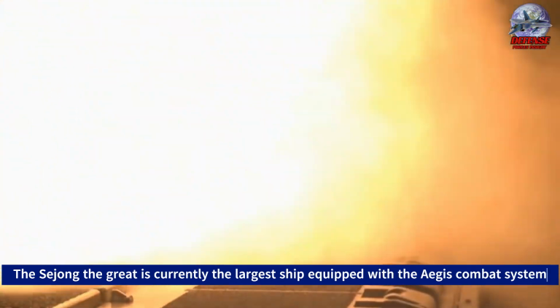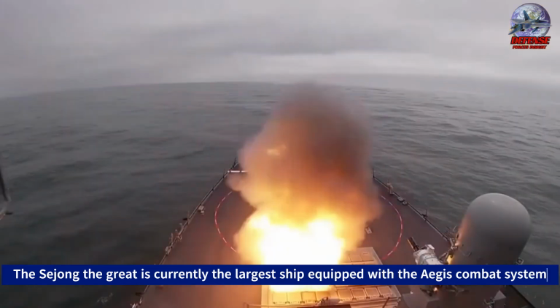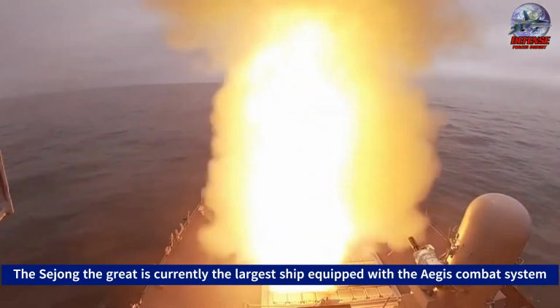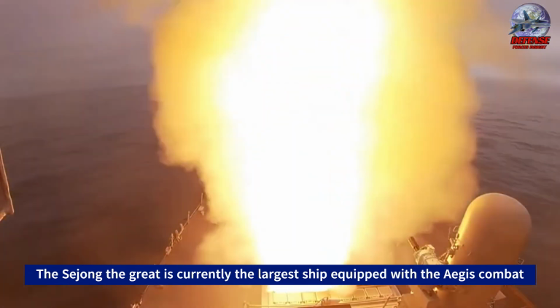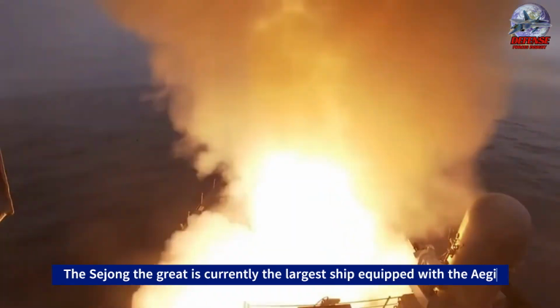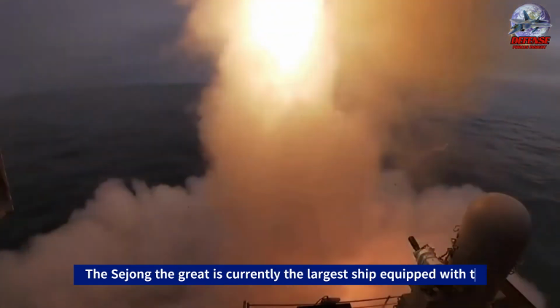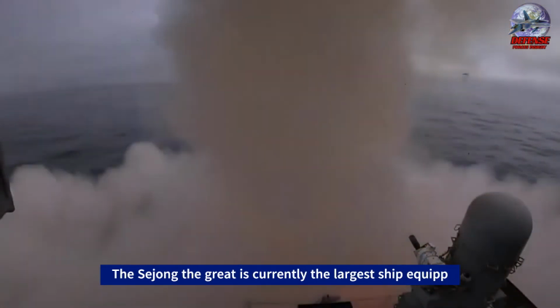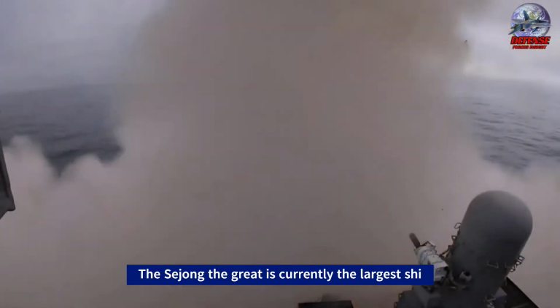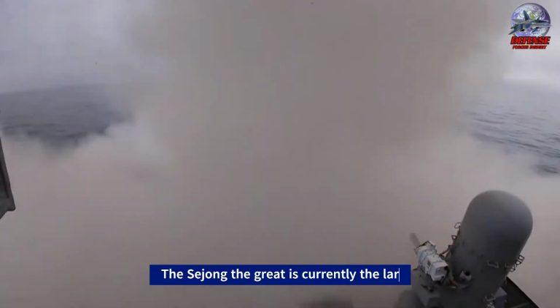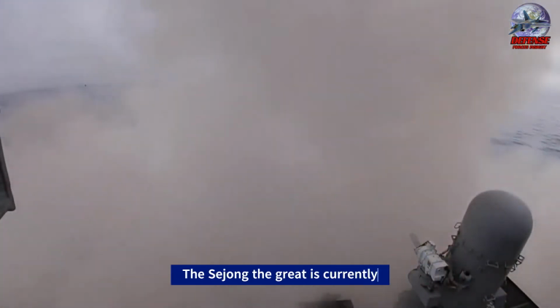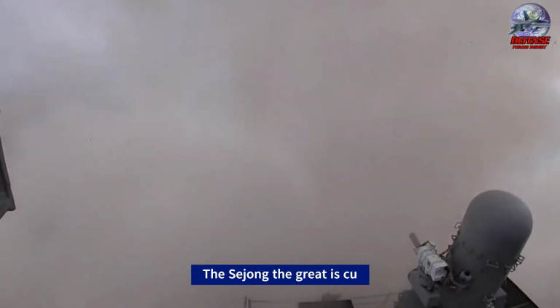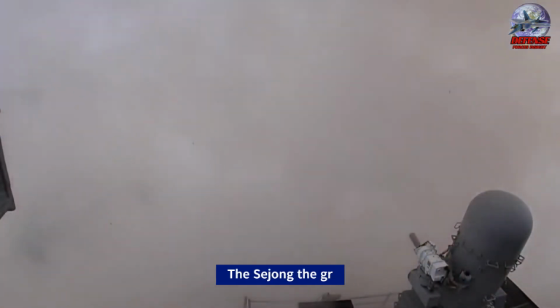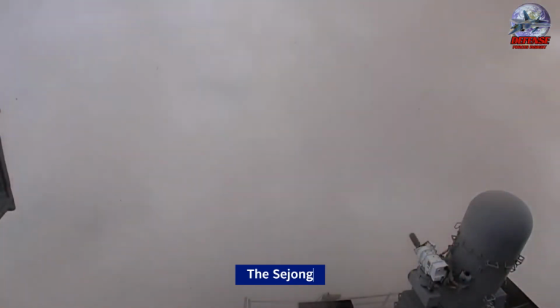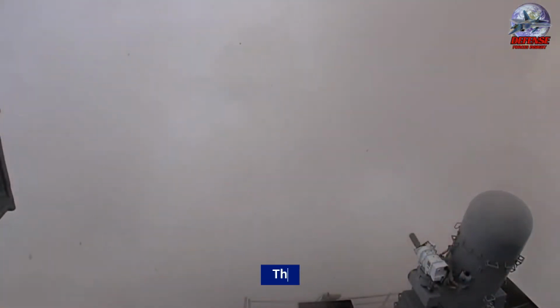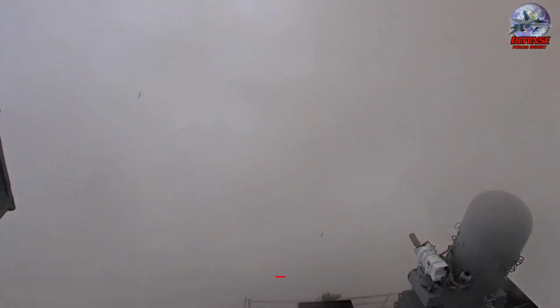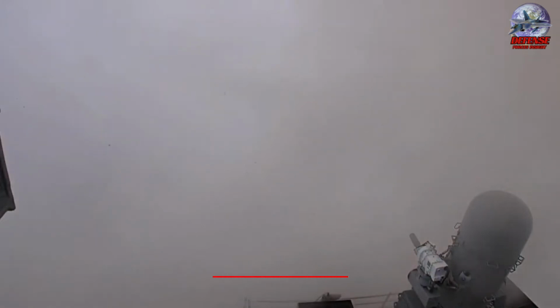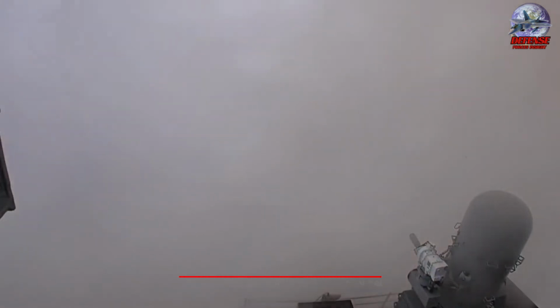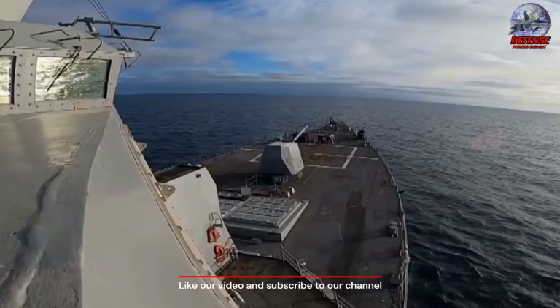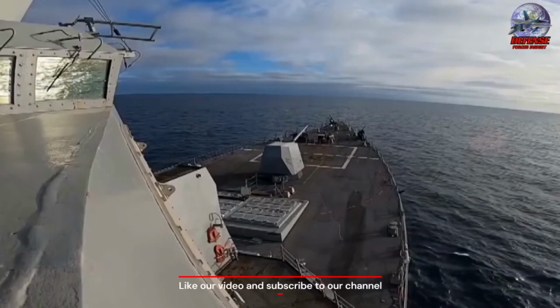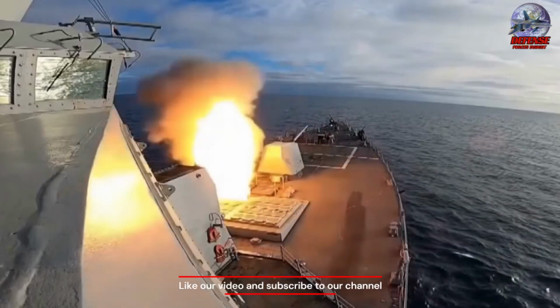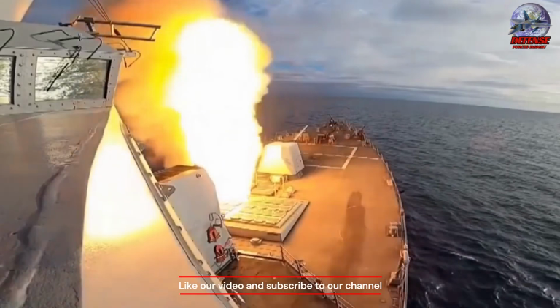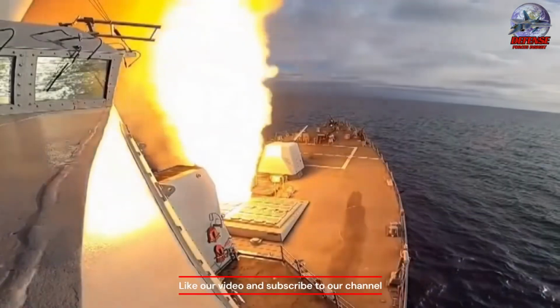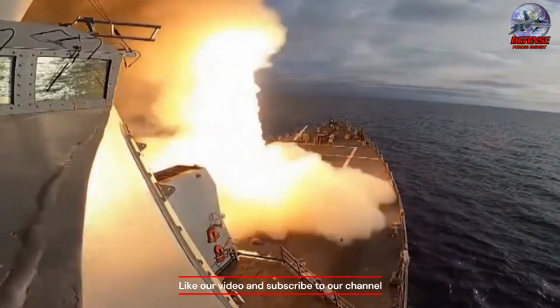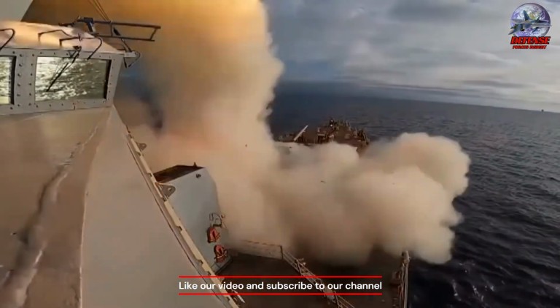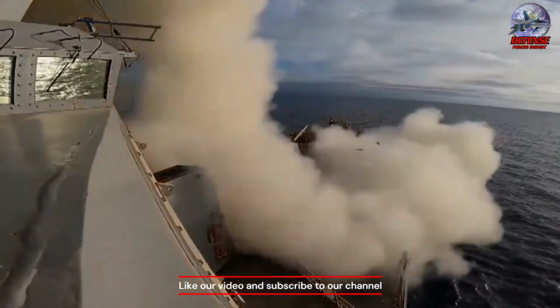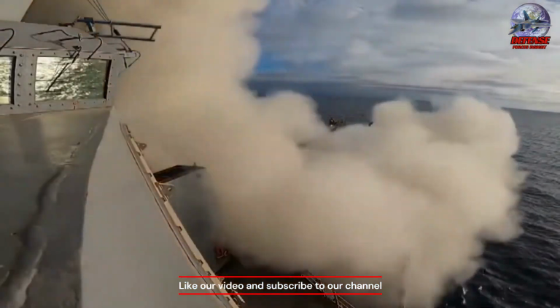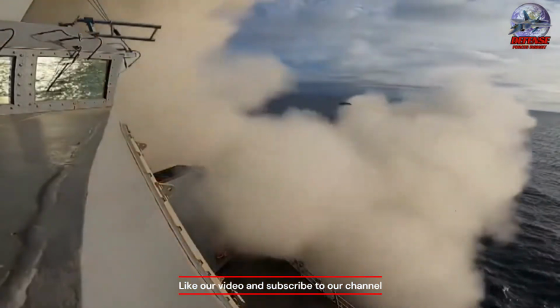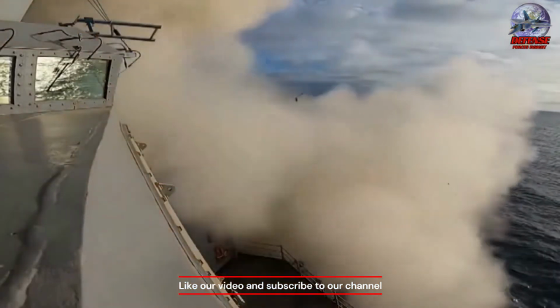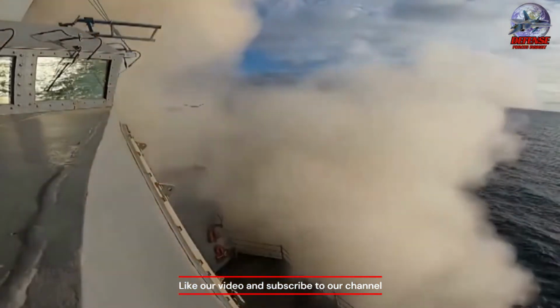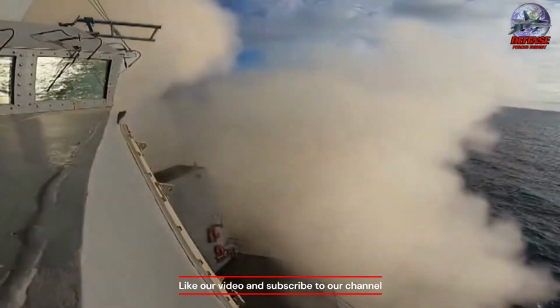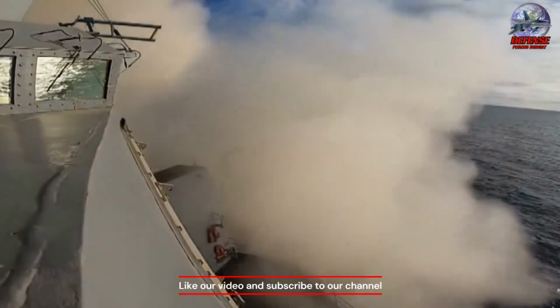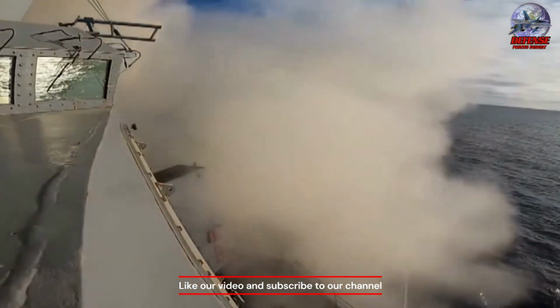What do you think of South Korea's Sejong the Great, one of the world's largest destroyers? Write your comment below. Thank you for watching.